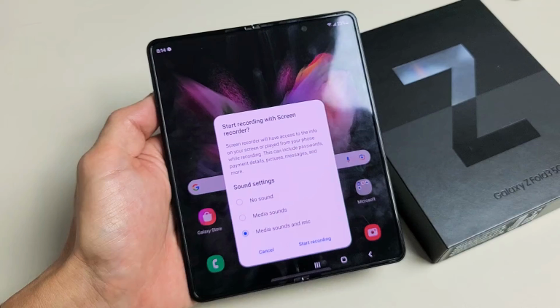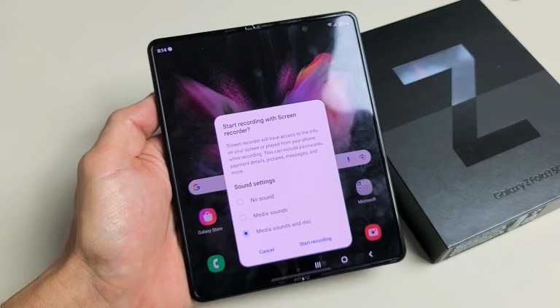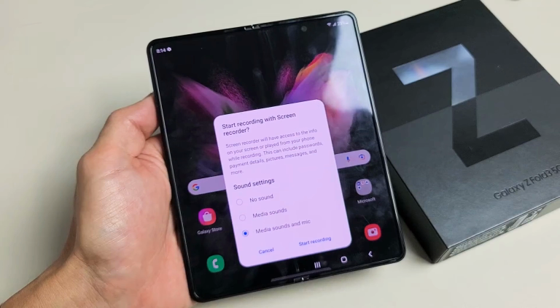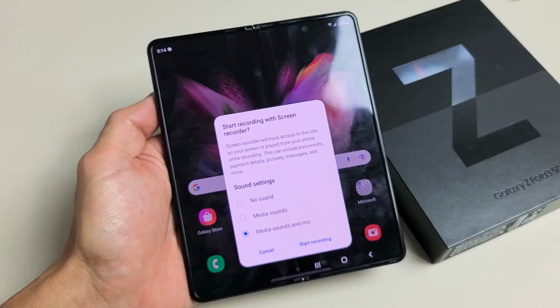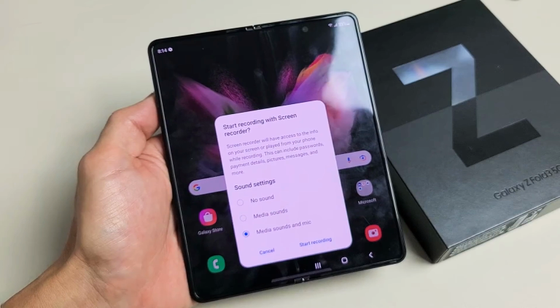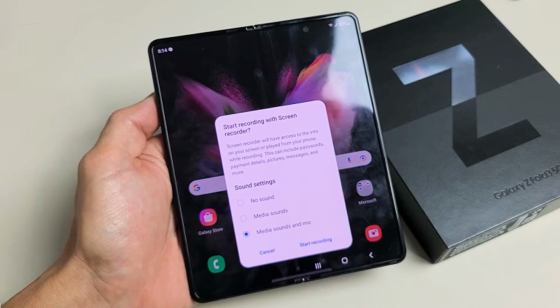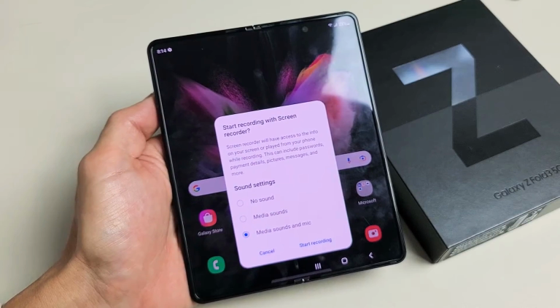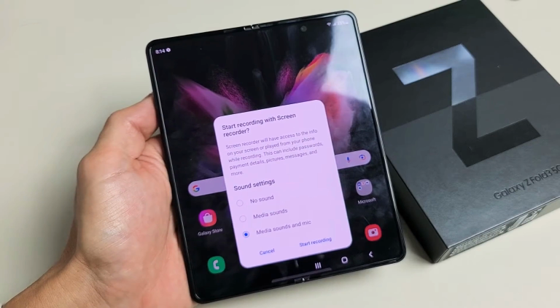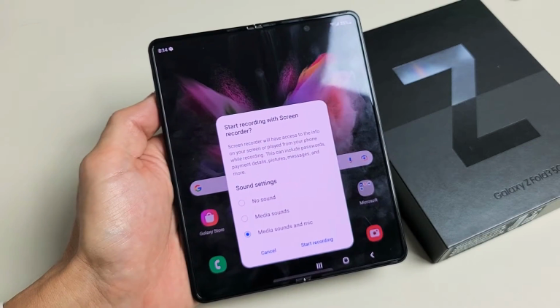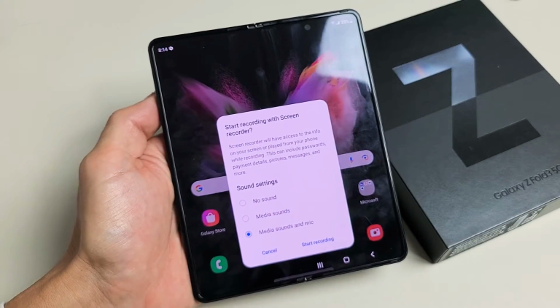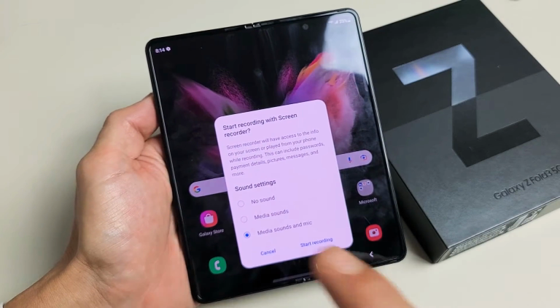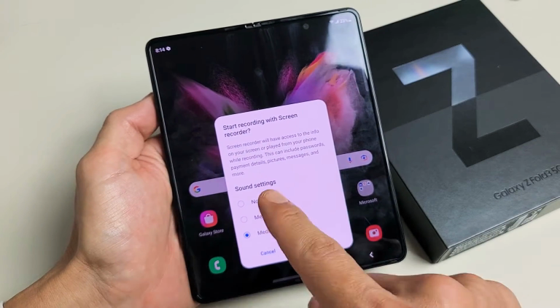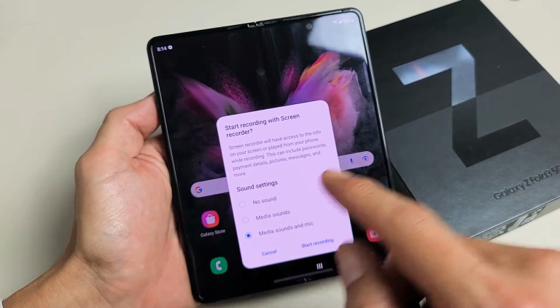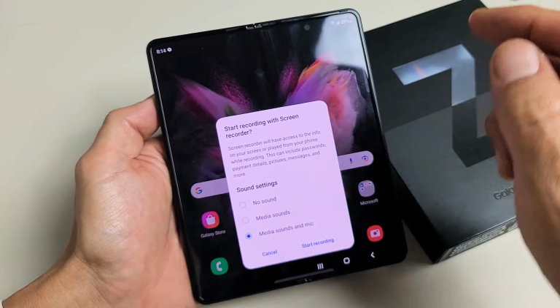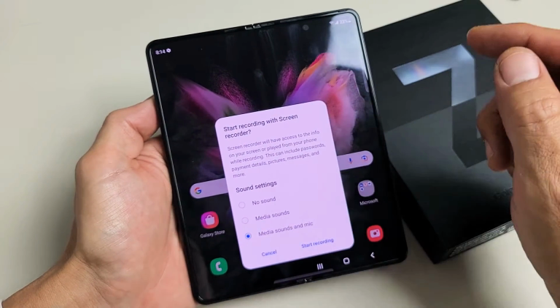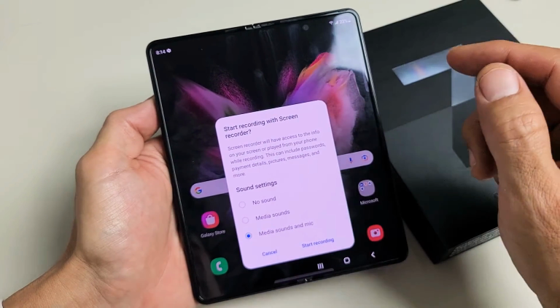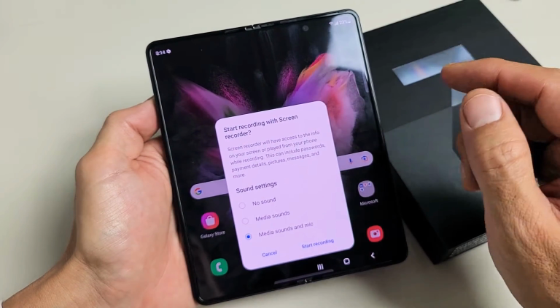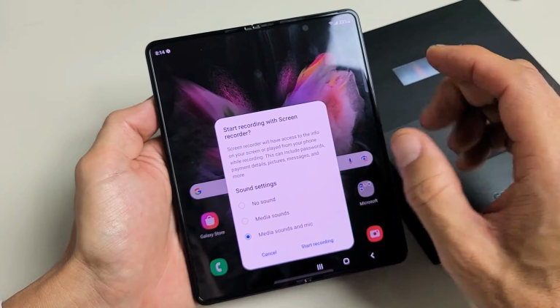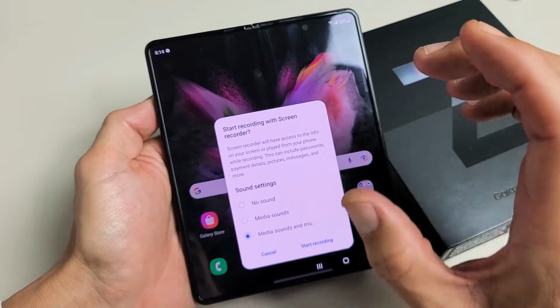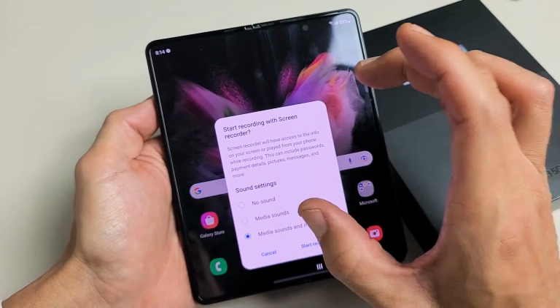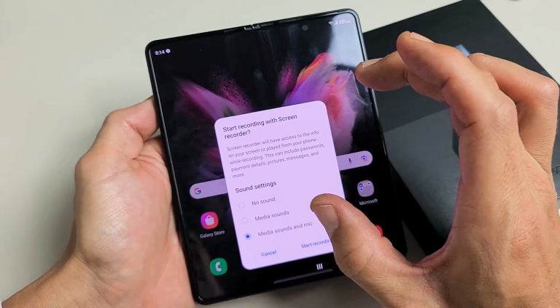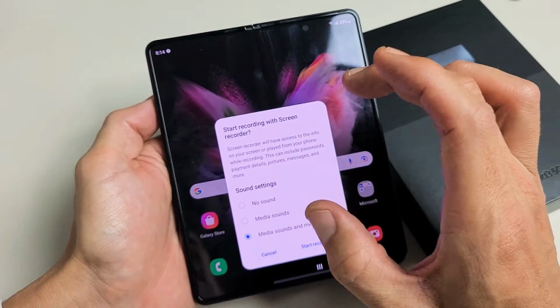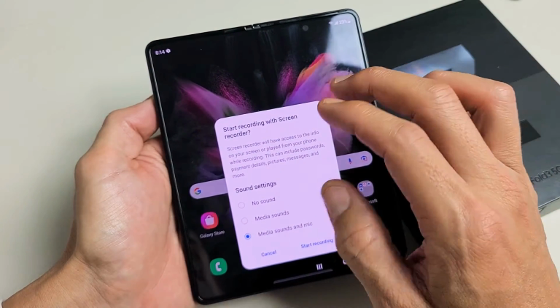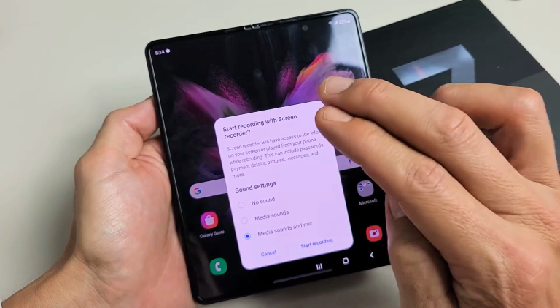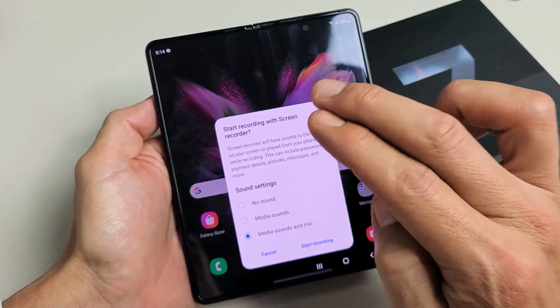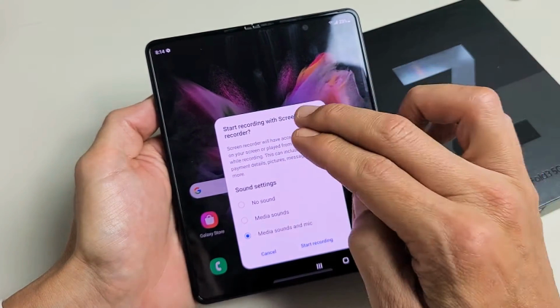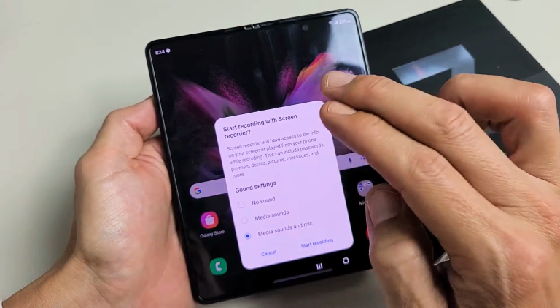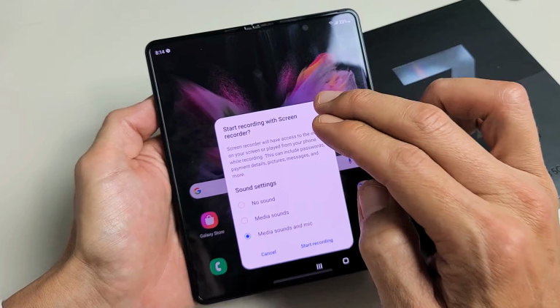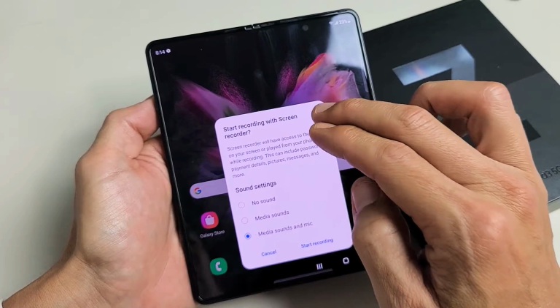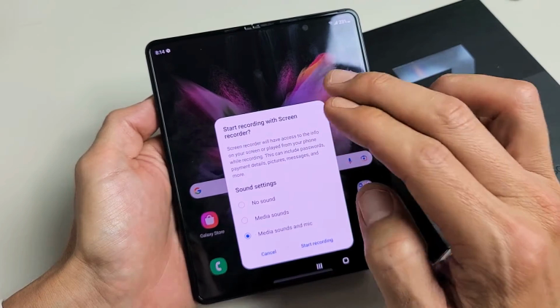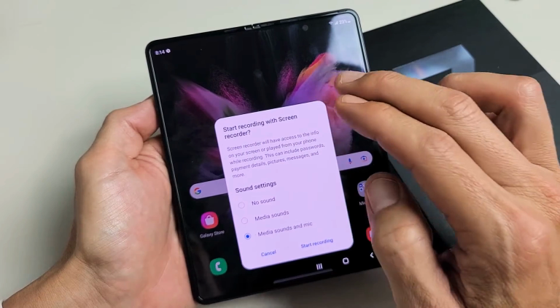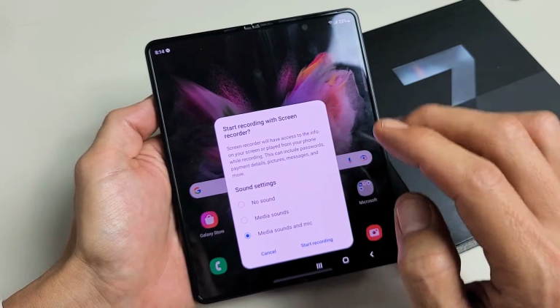I have a Samsung Galaxy Z Fold 3 here. I'm going to show you how to use the built-in screen recording feature.